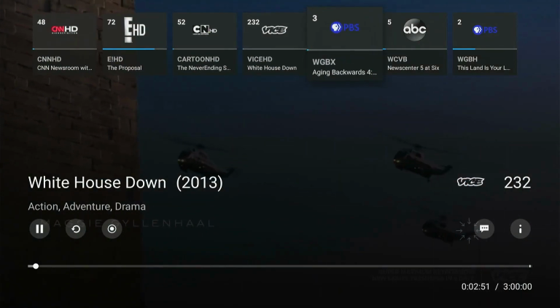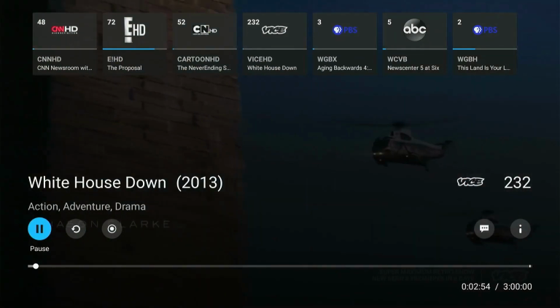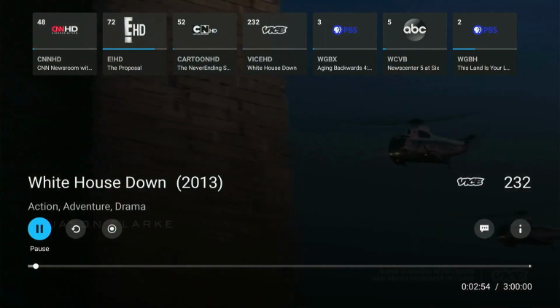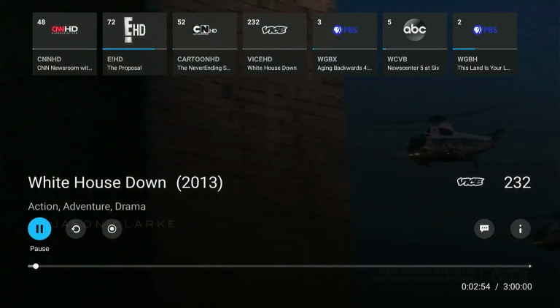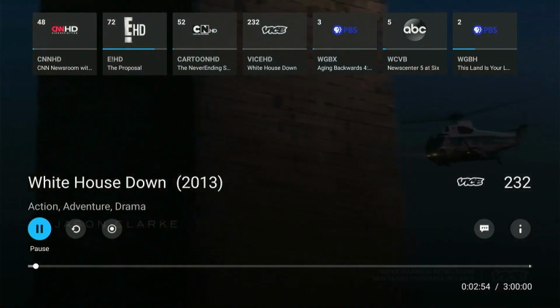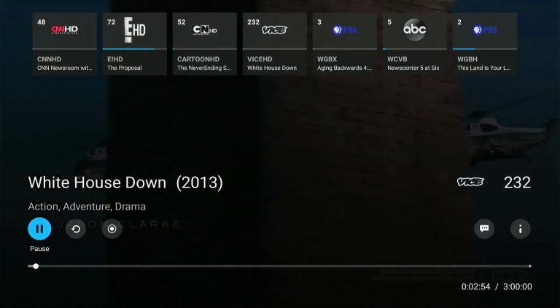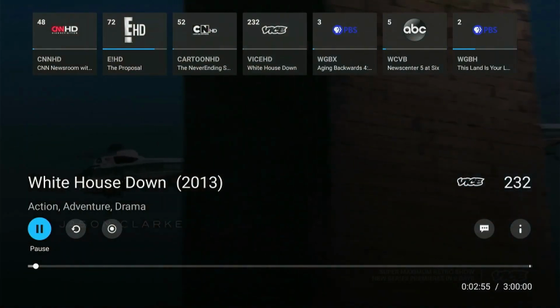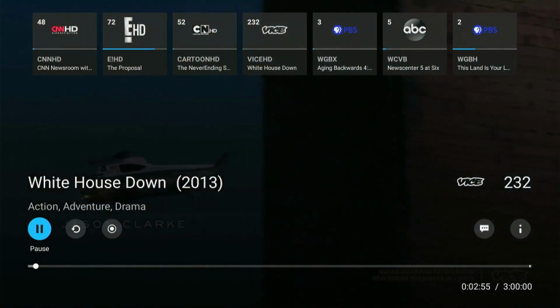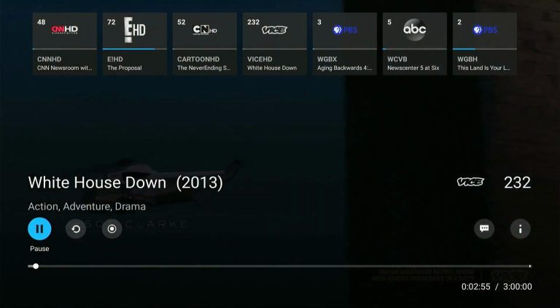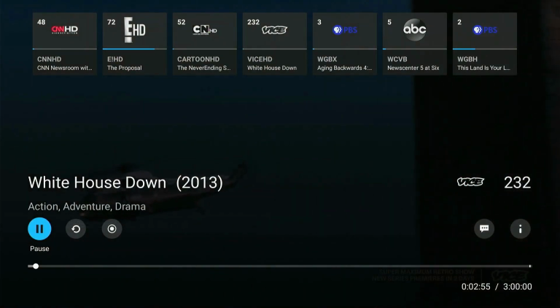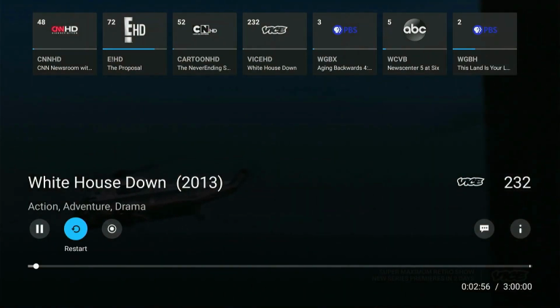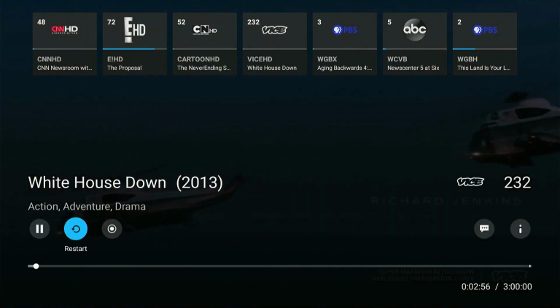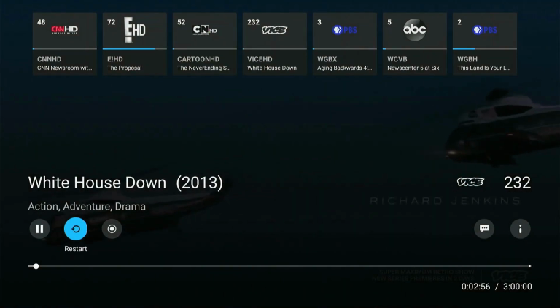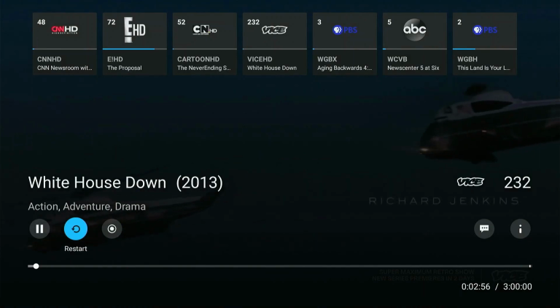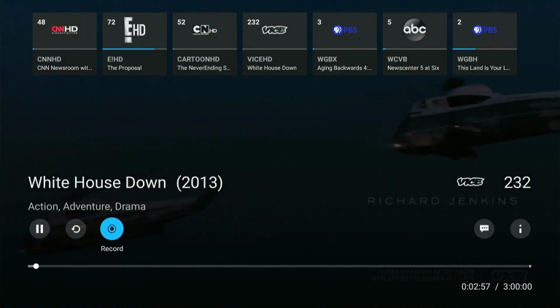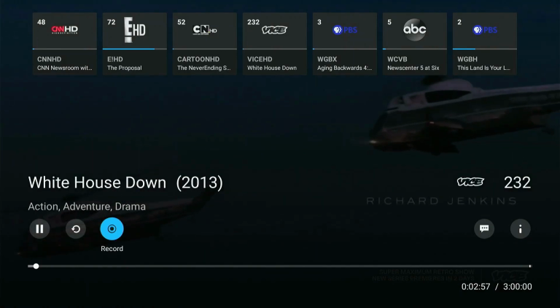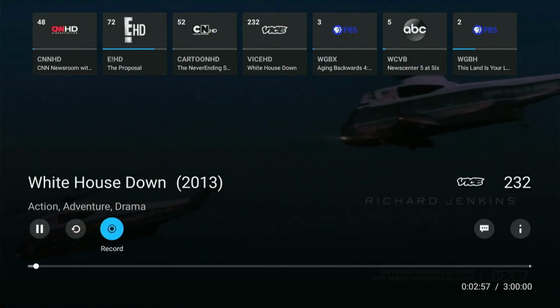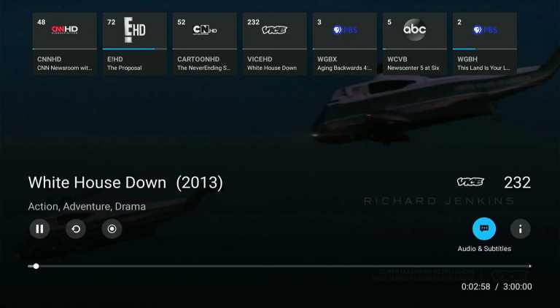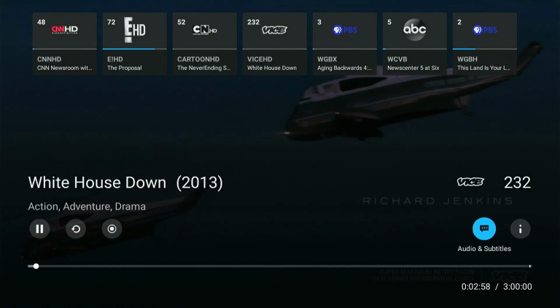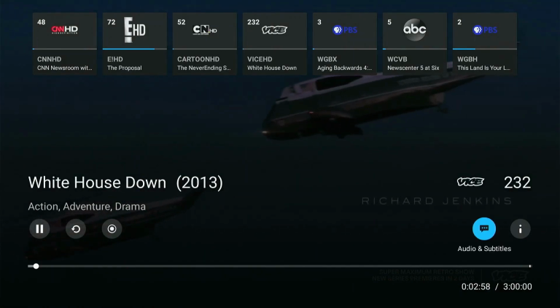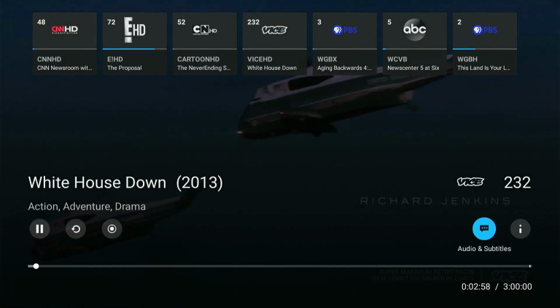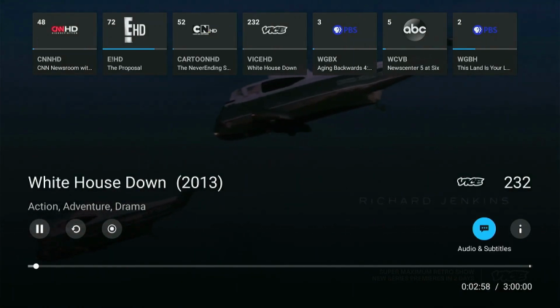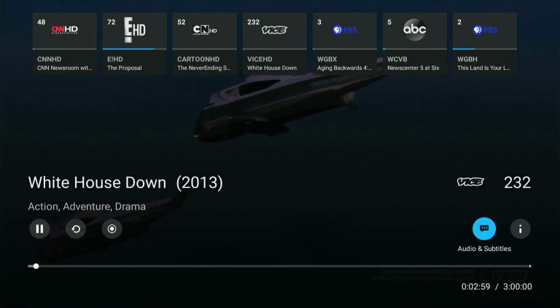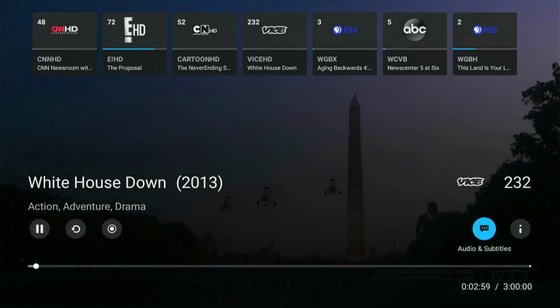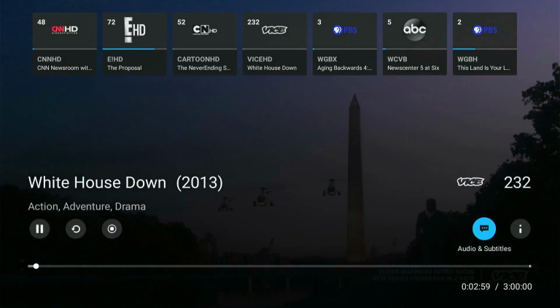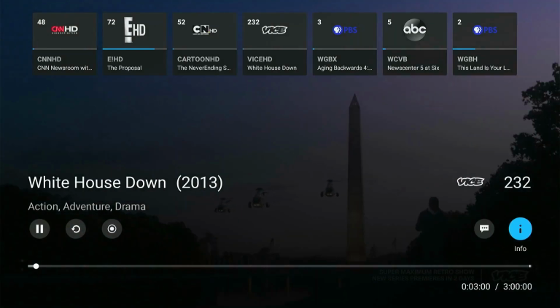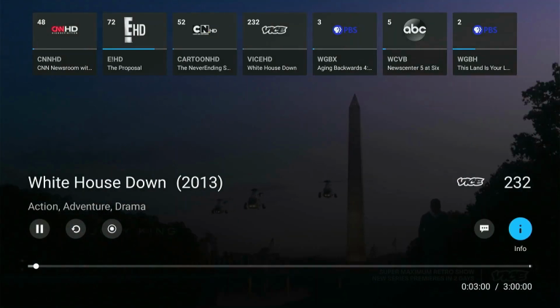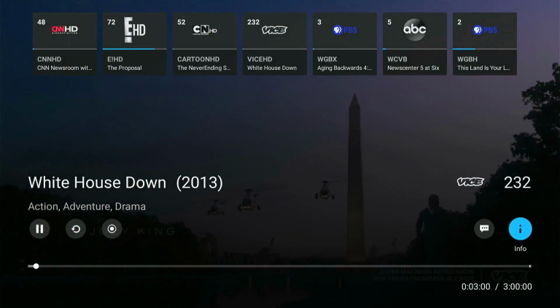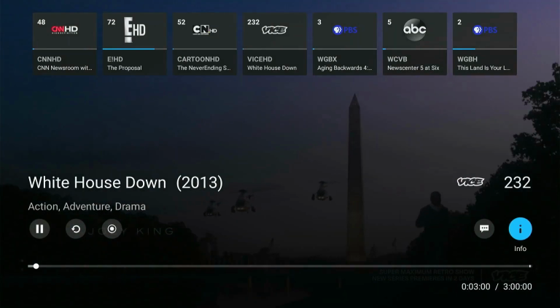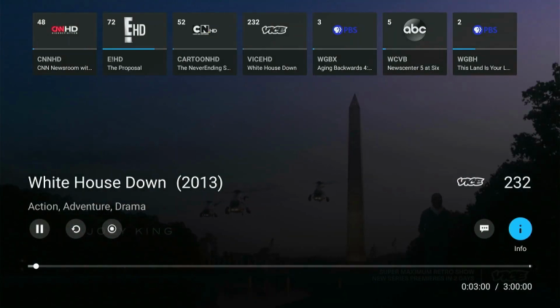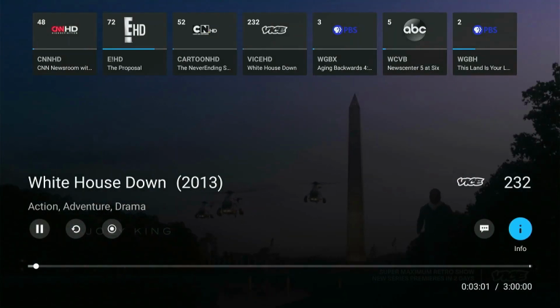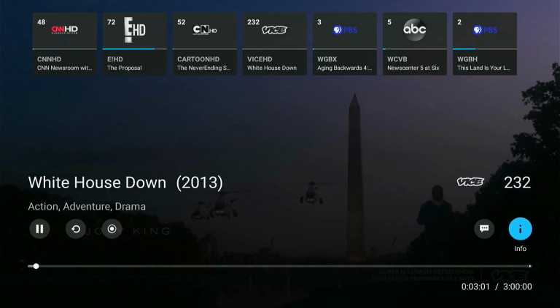You also have other options such as Pause, Restart, Record, Audio and Subtitles, and more info.